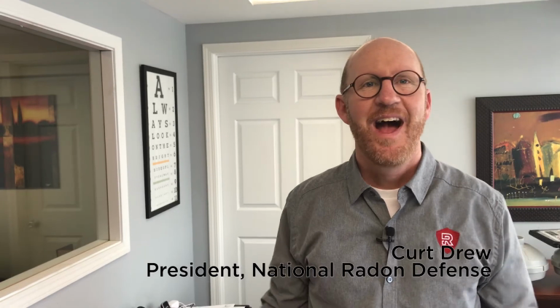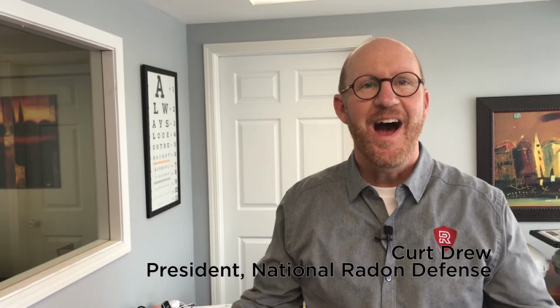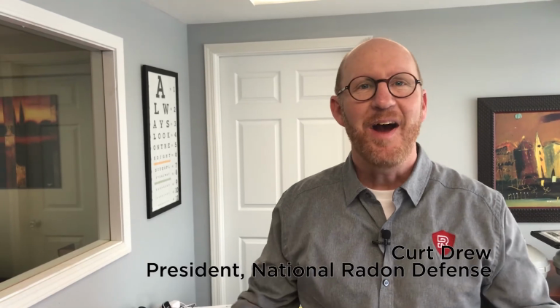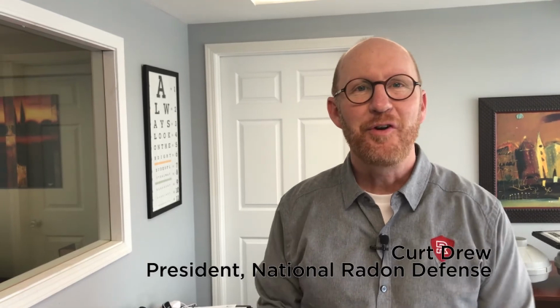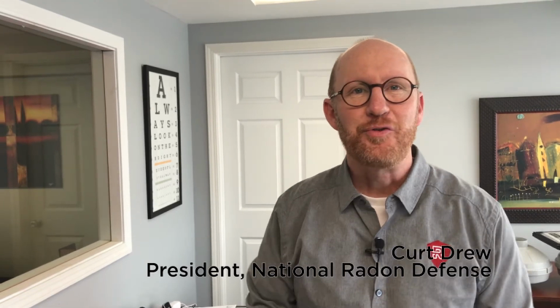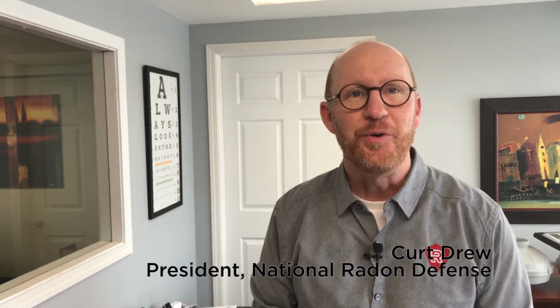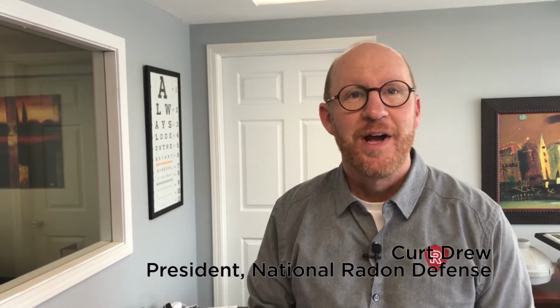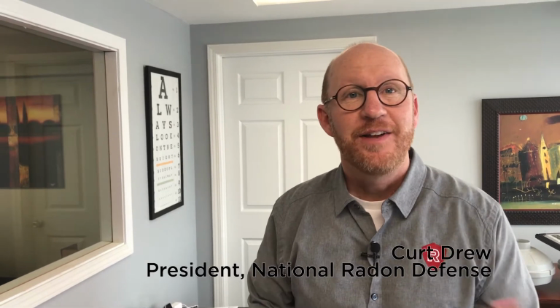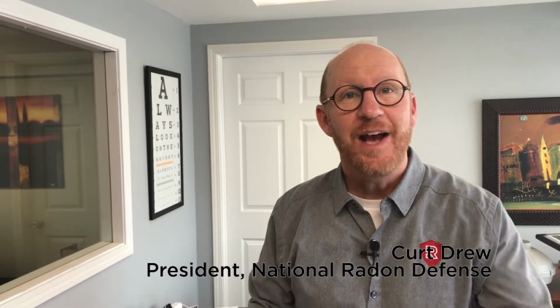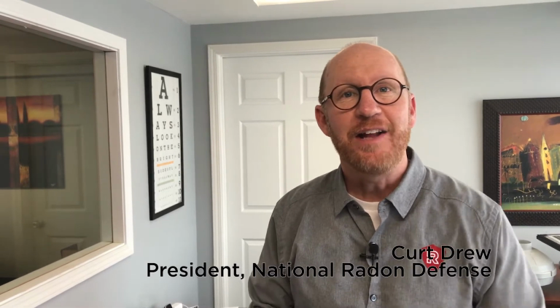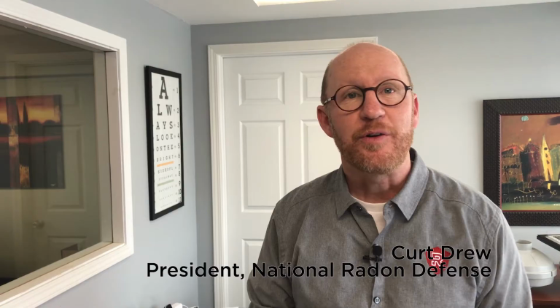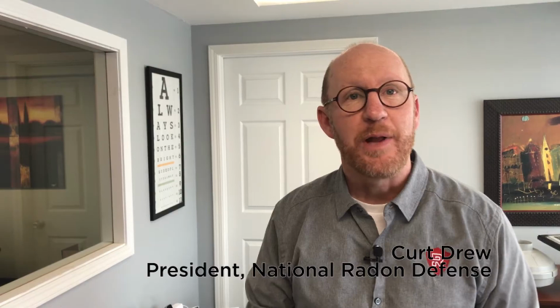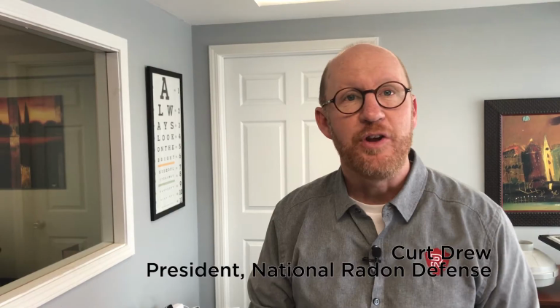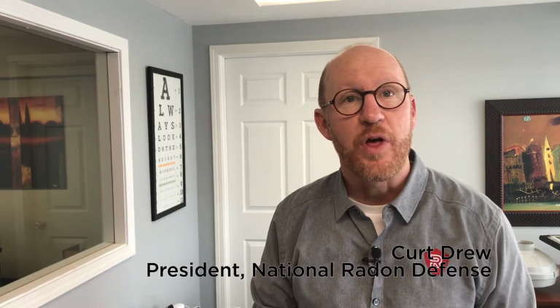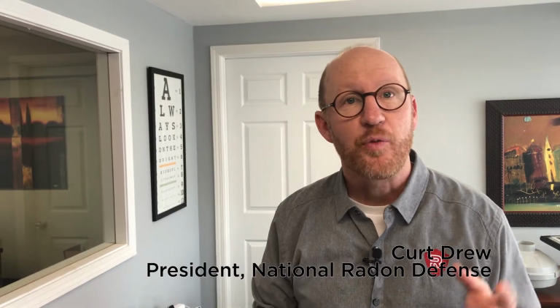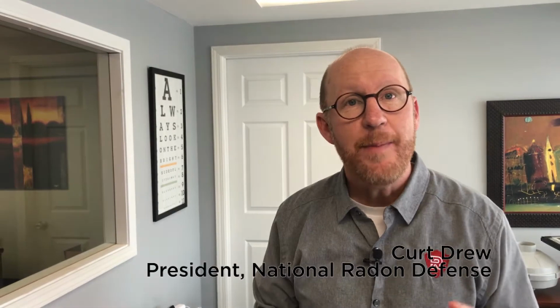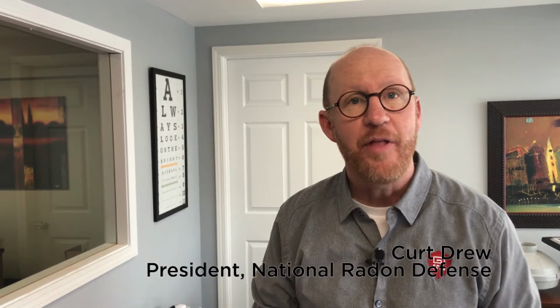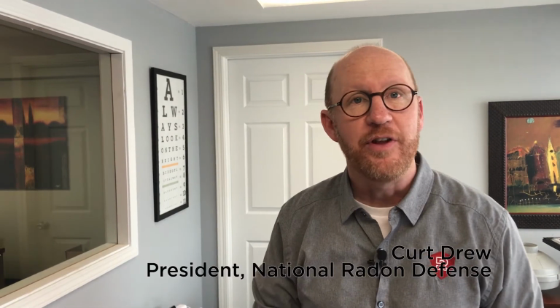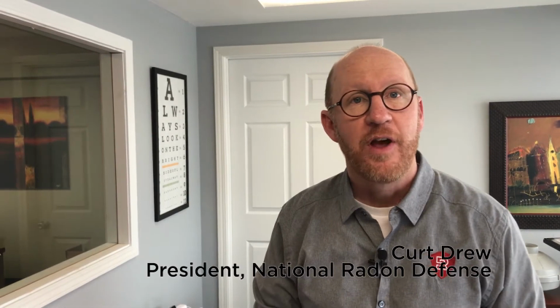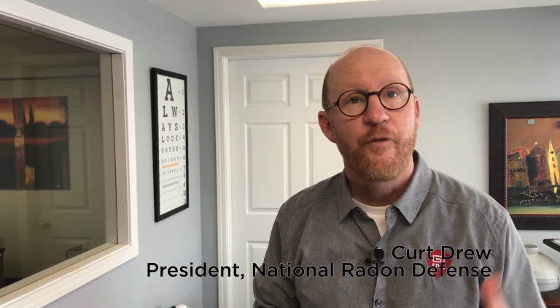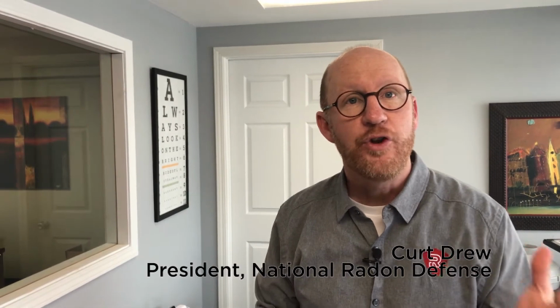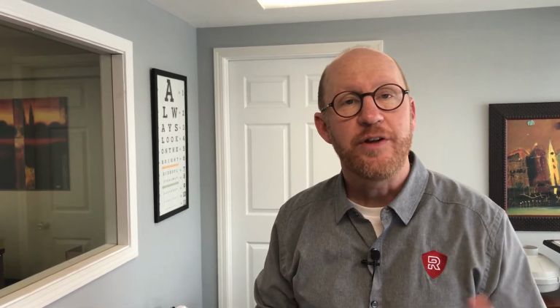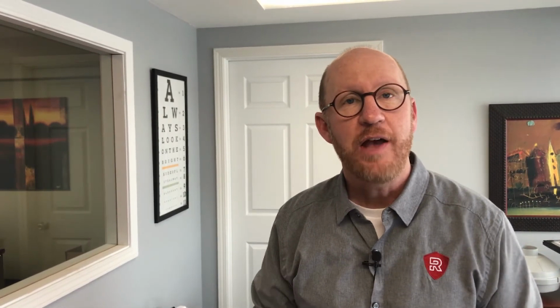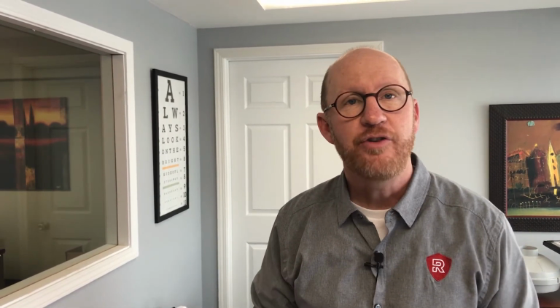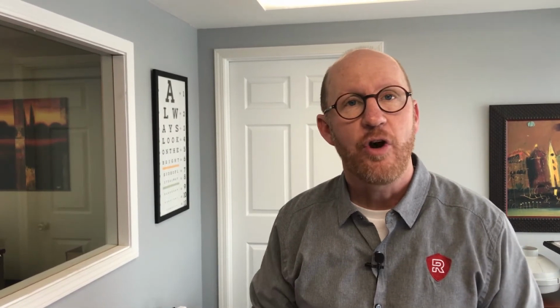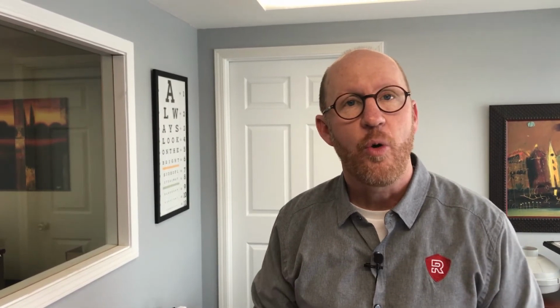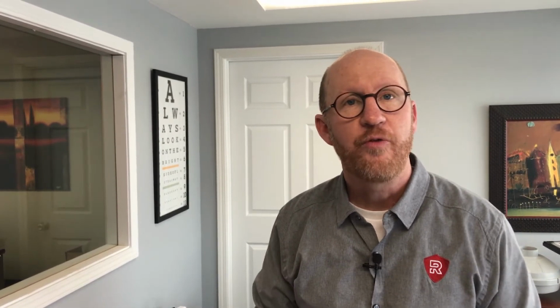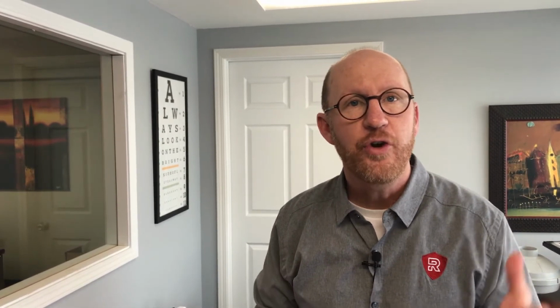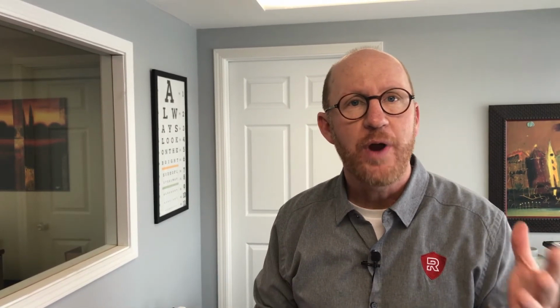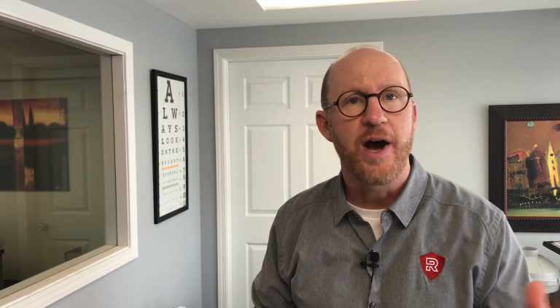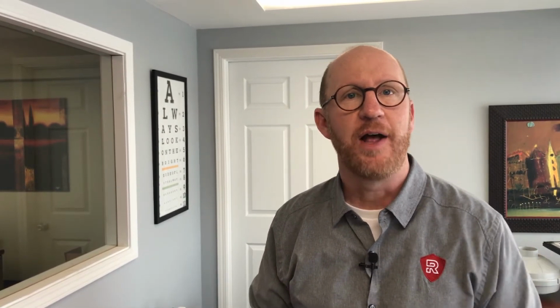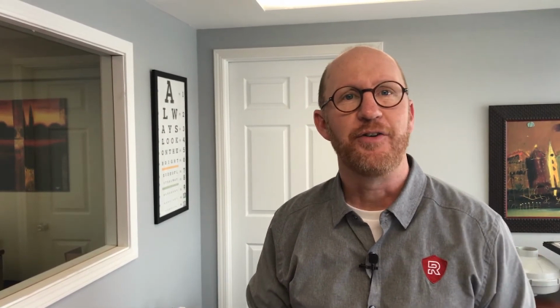Hi, I'm Curt Drew. Today I'd like to explain to you the three methods for you to test your home for your radon levels.